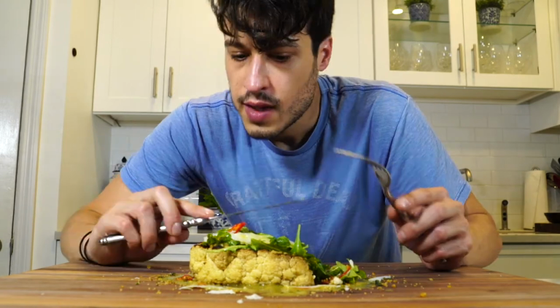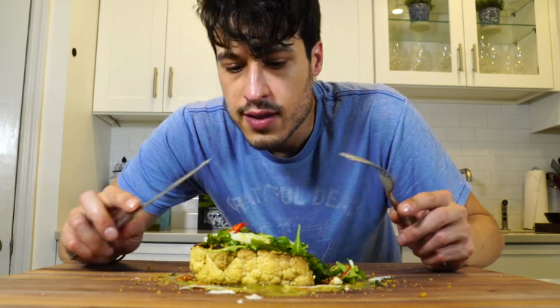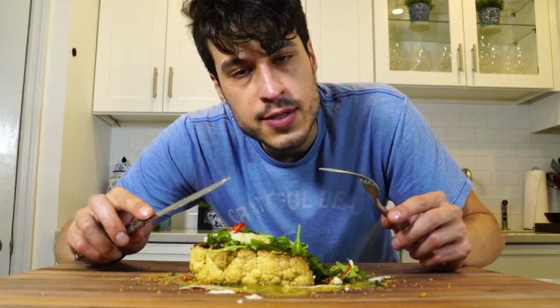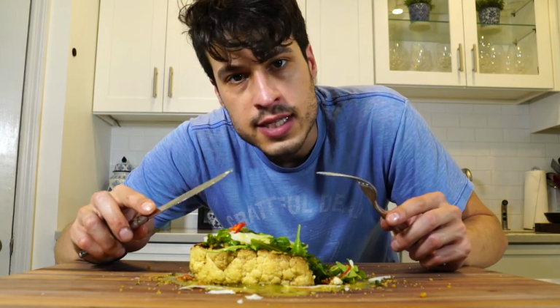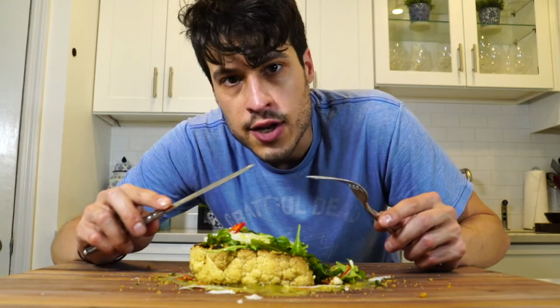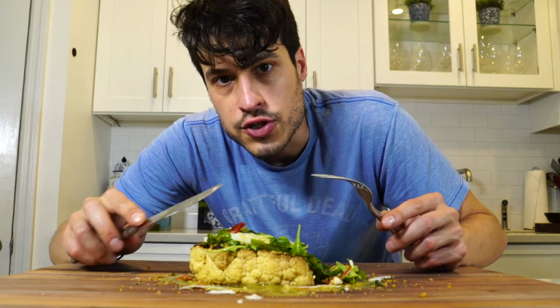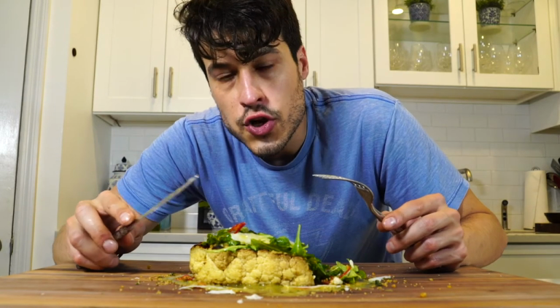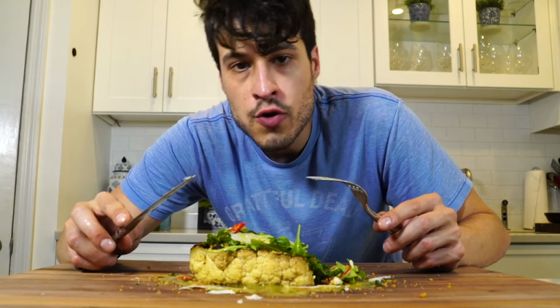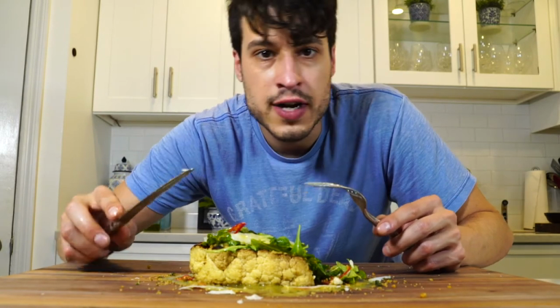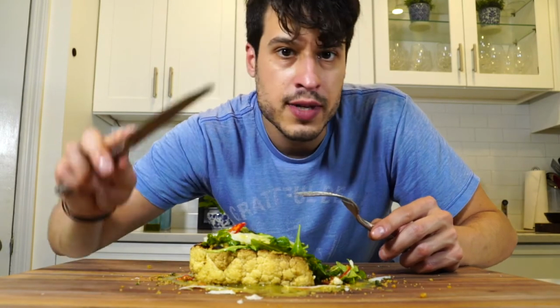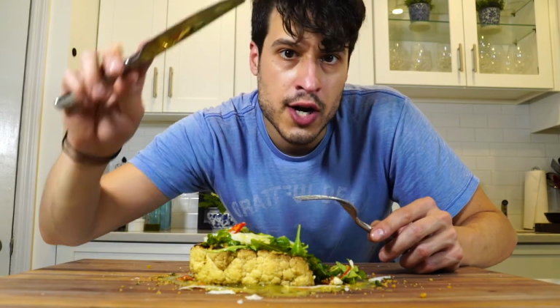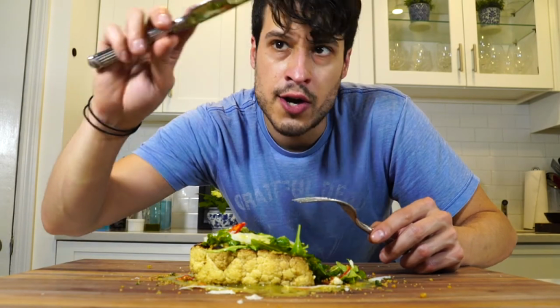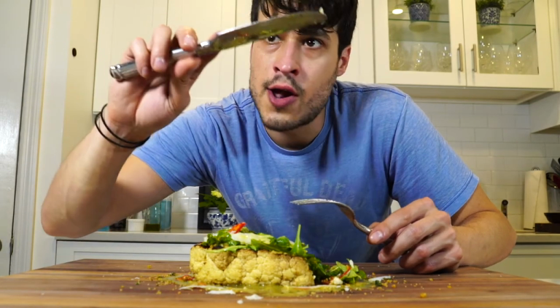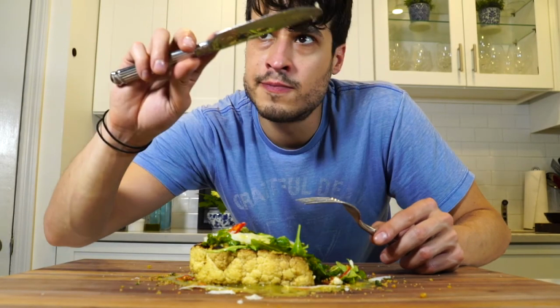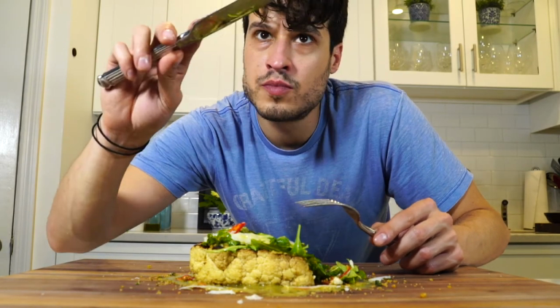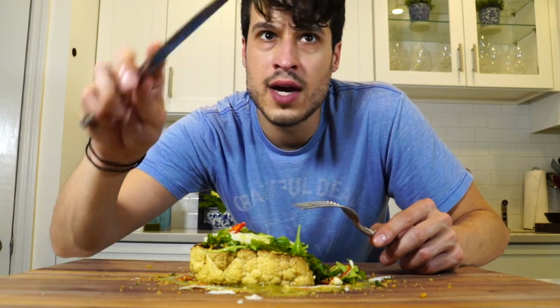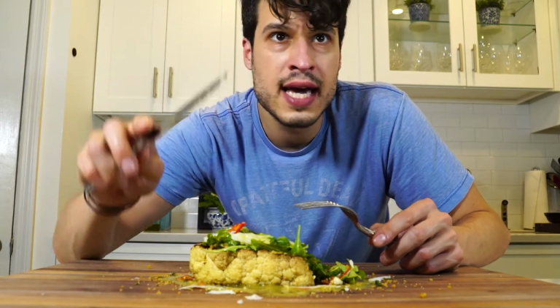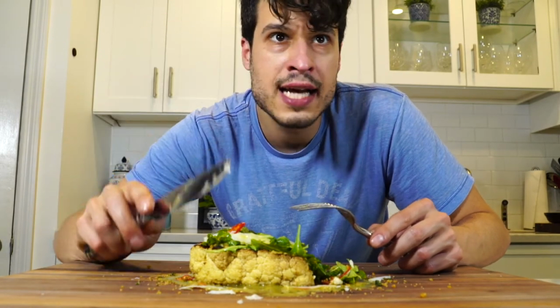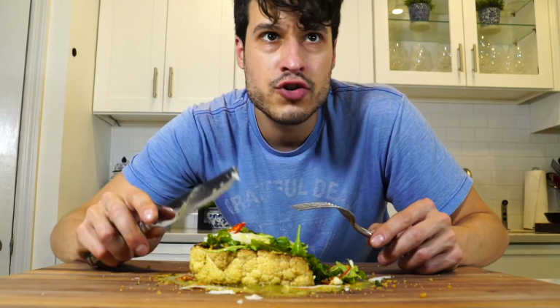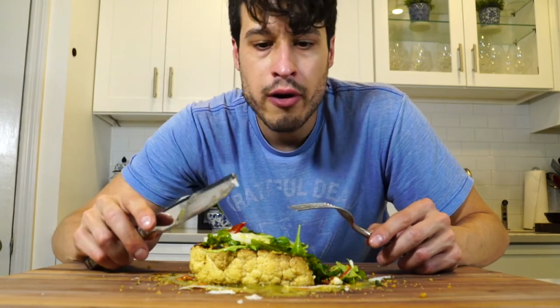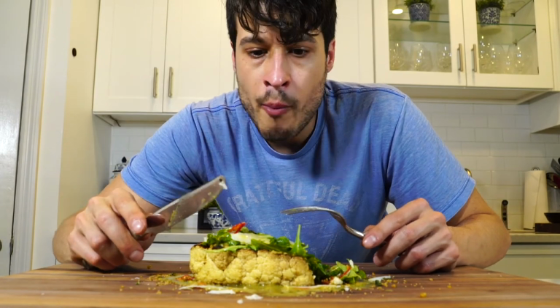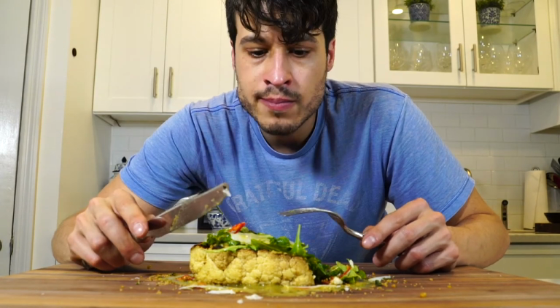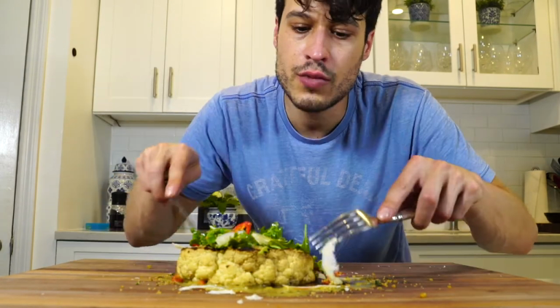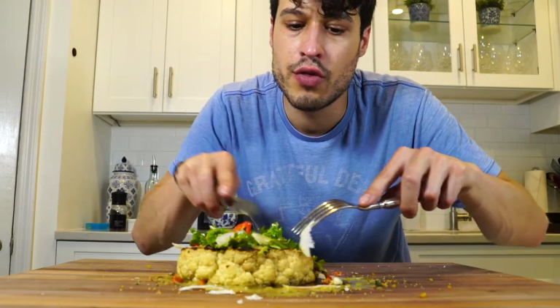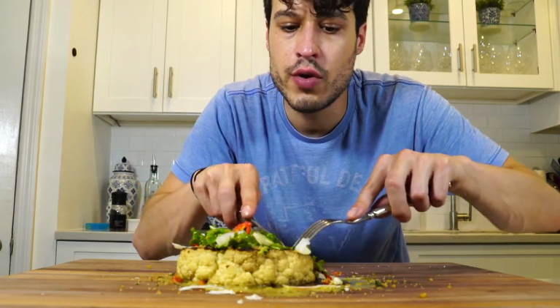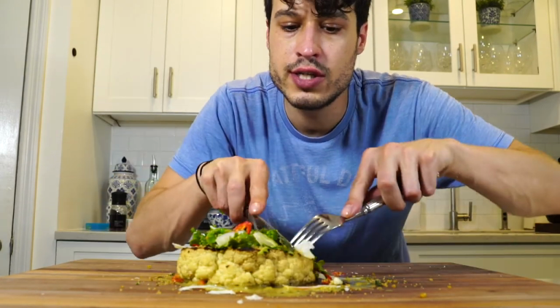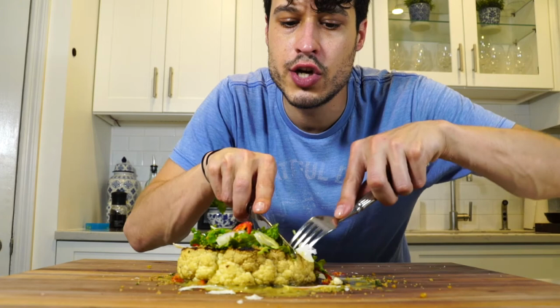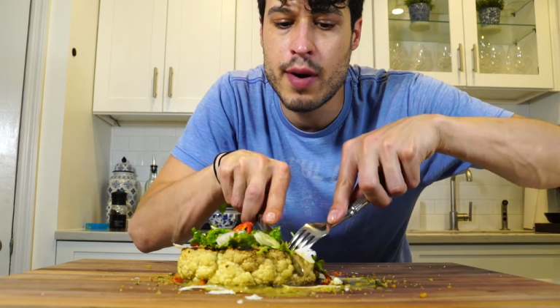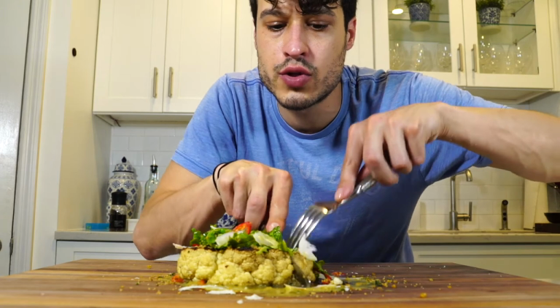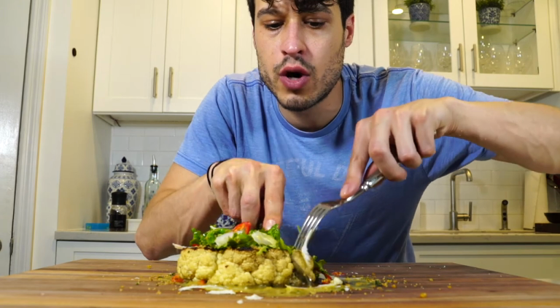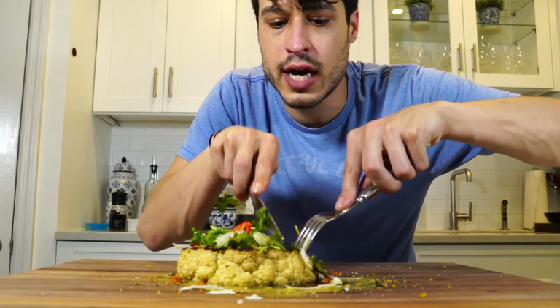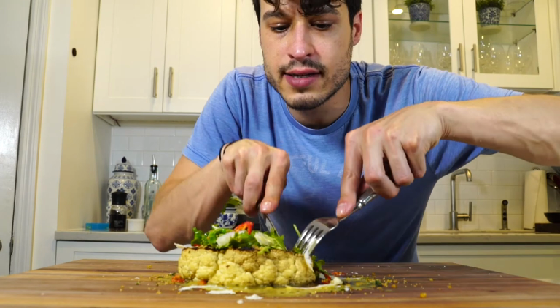This can be done on the stove. It can be done on a gas grill. Throw this in your repertoire, guys.